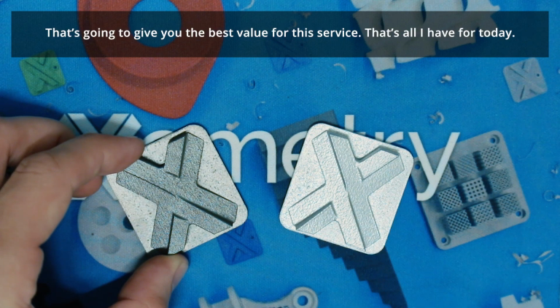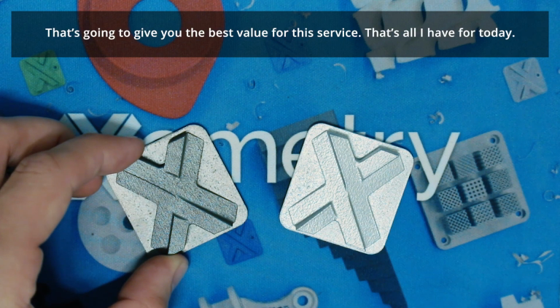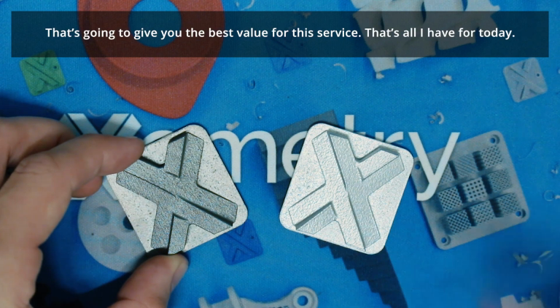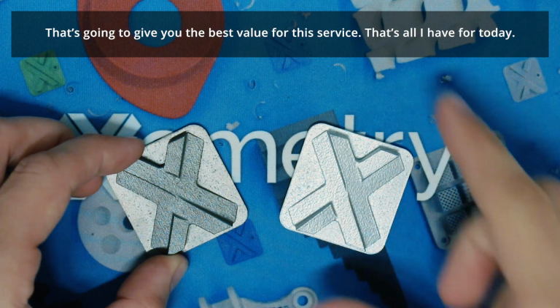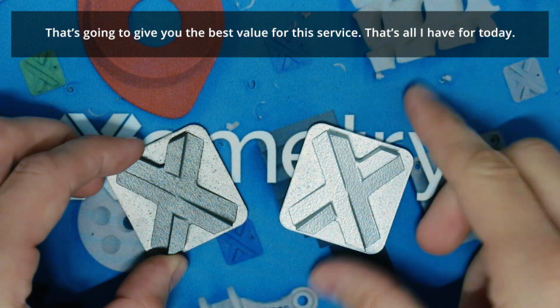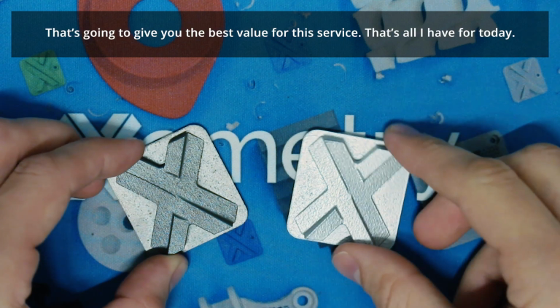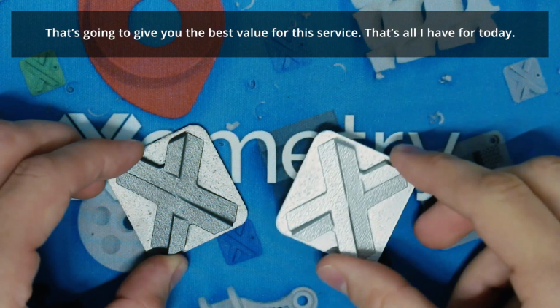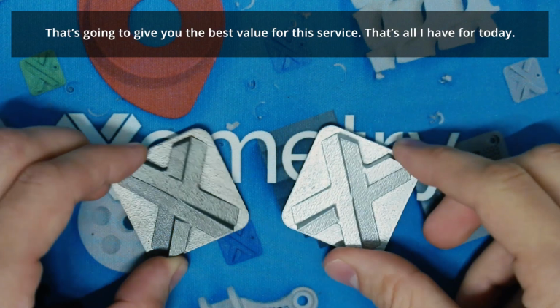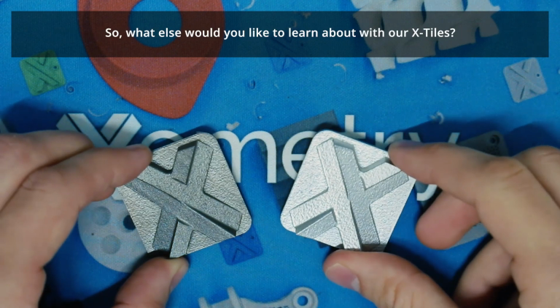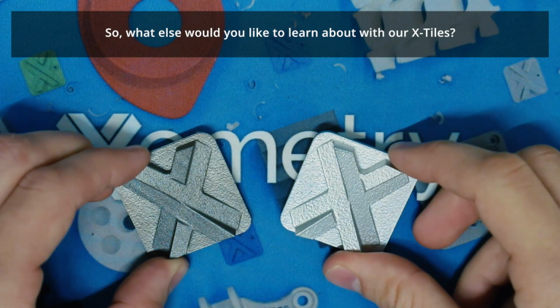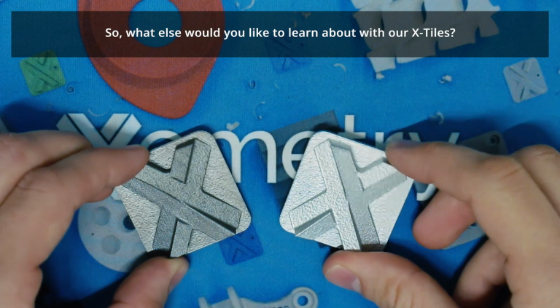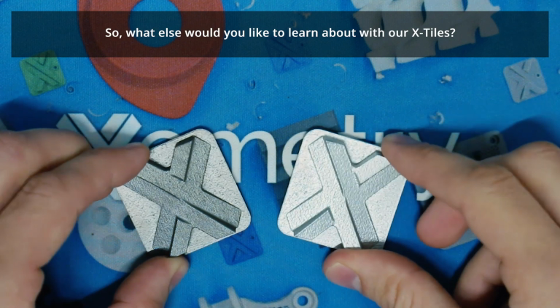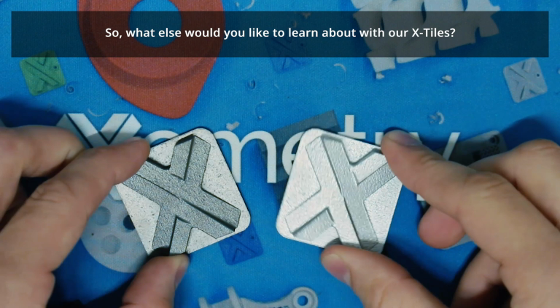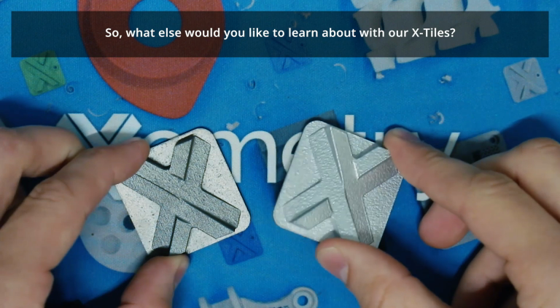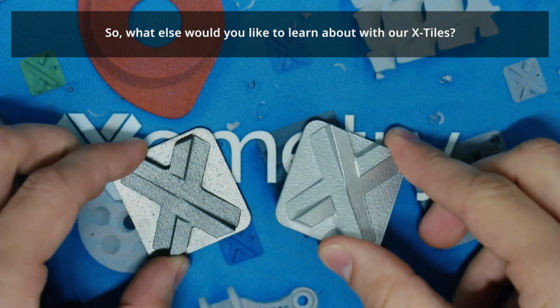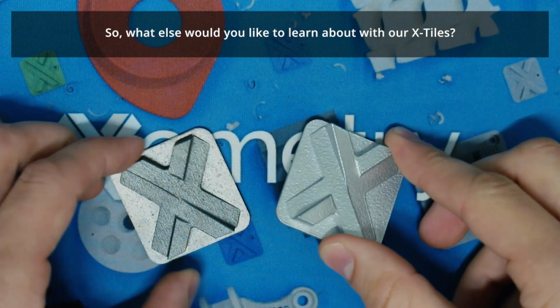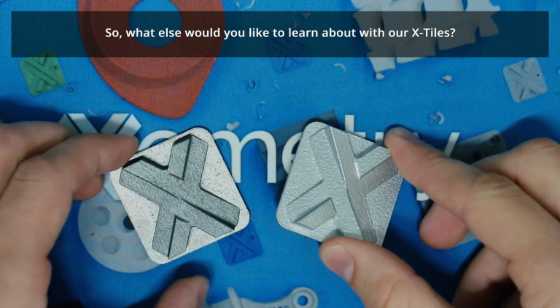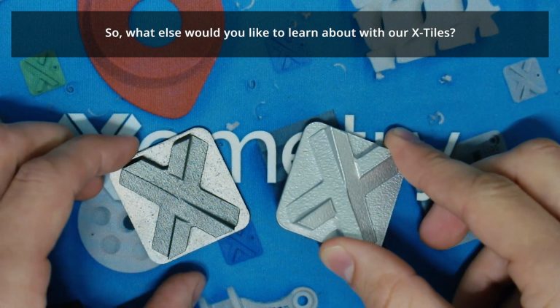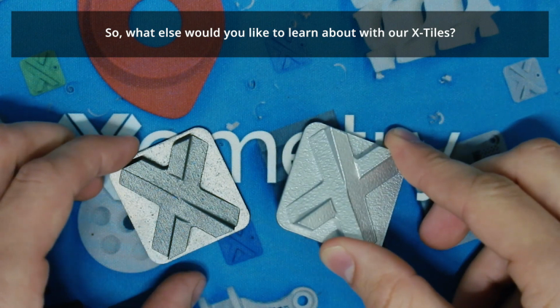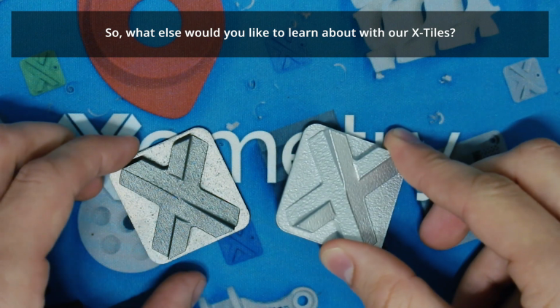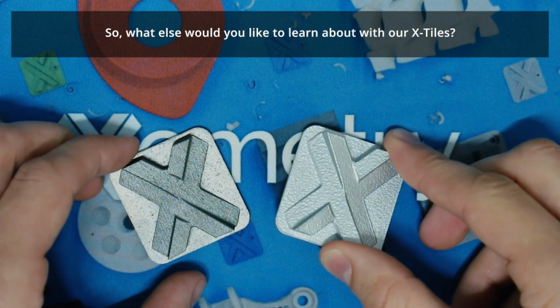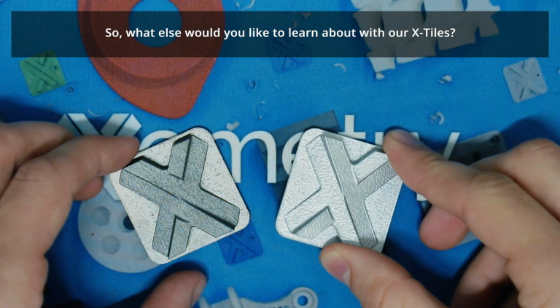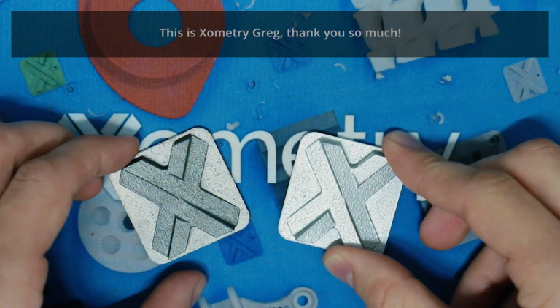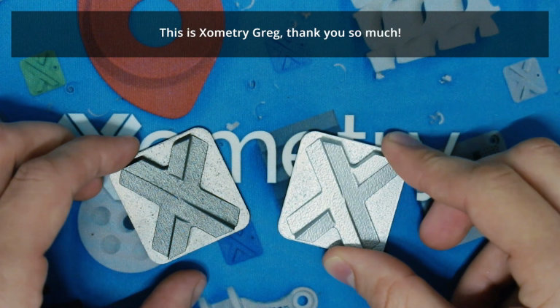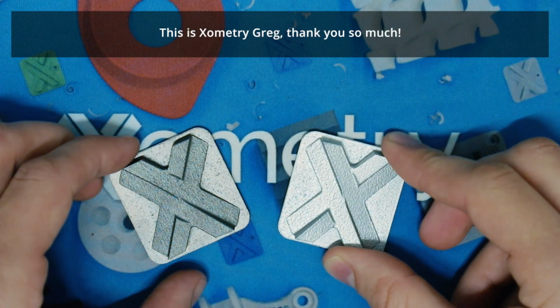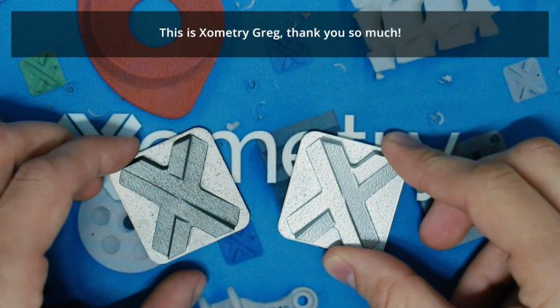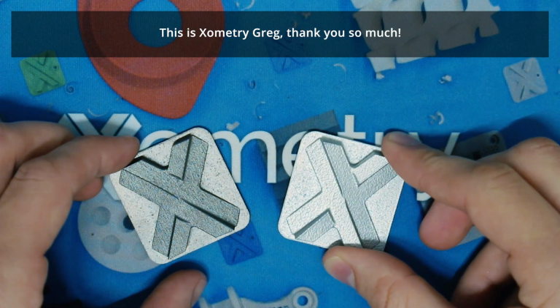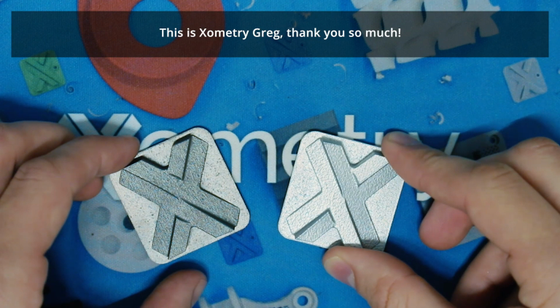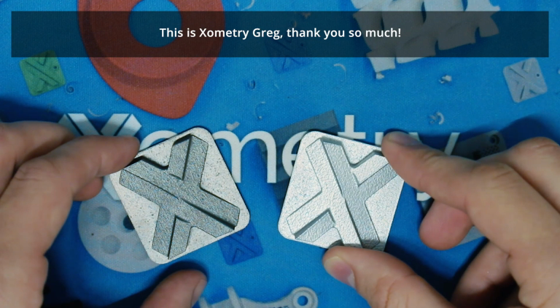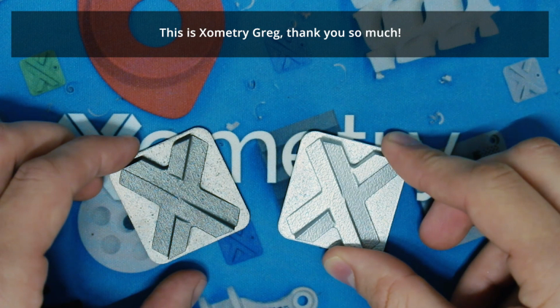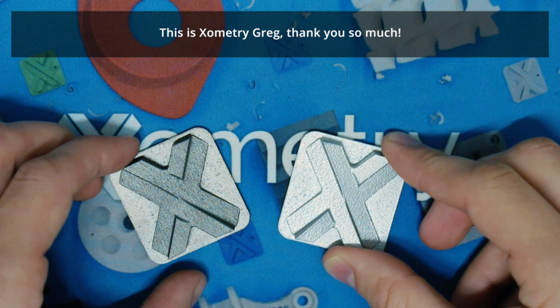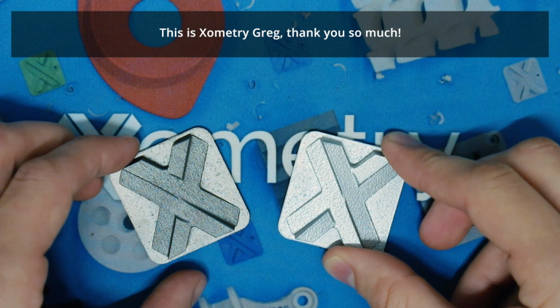That's what I have for today. What else would you like to learn about? This is Zometry Greg — thank you so much.